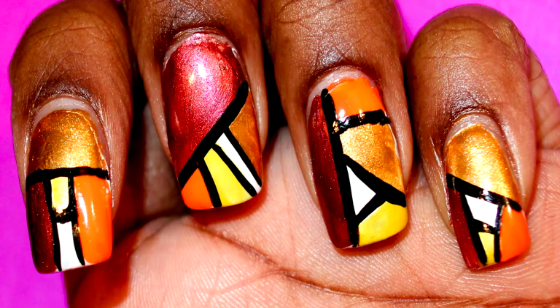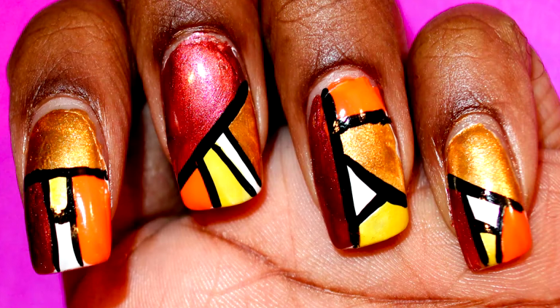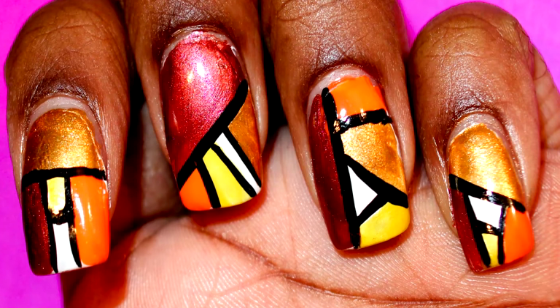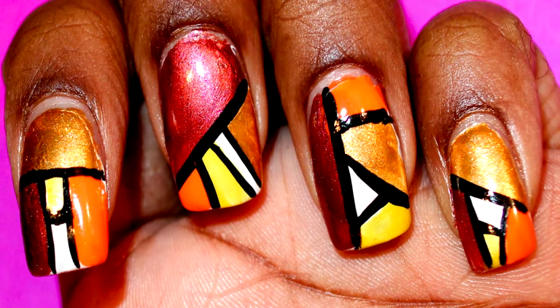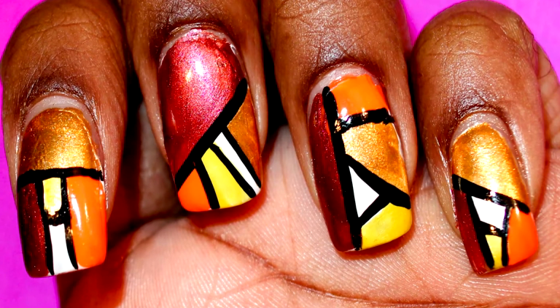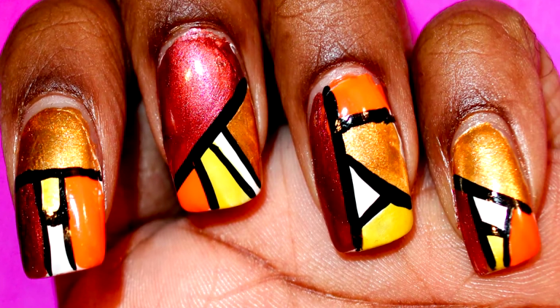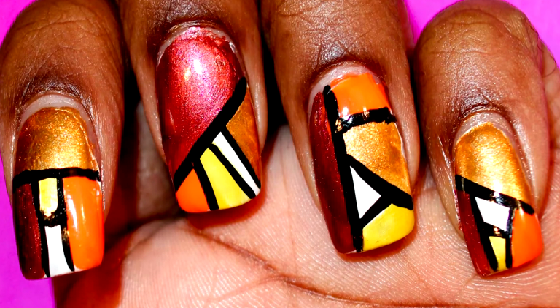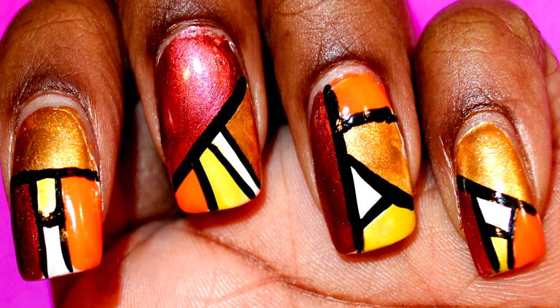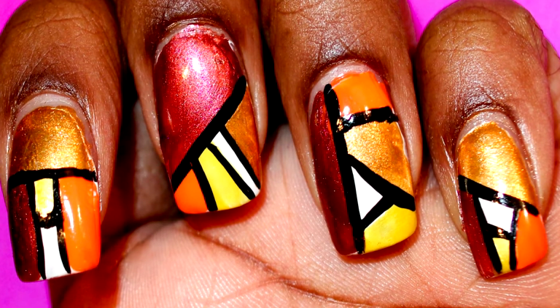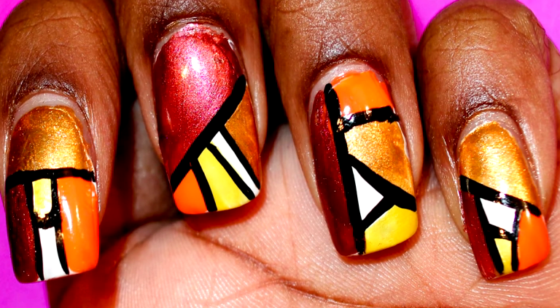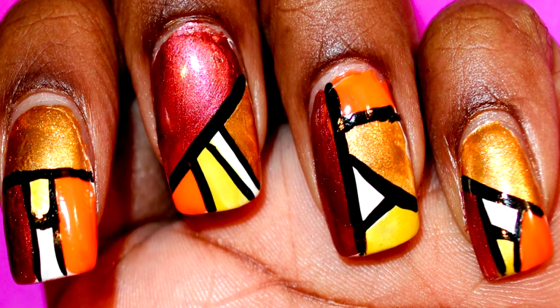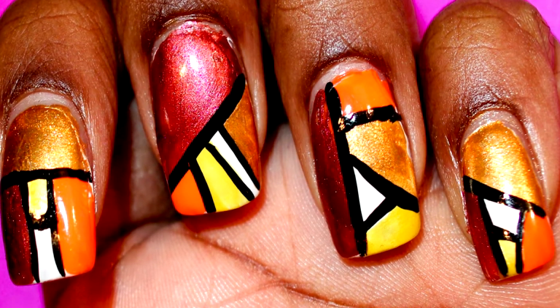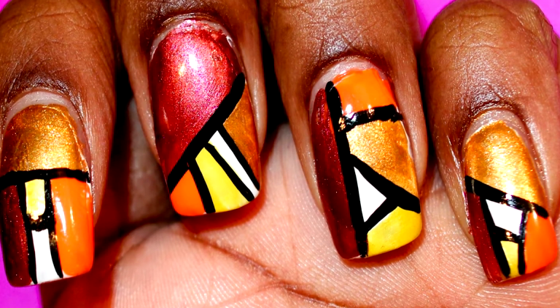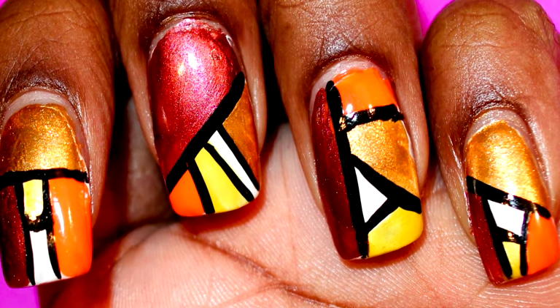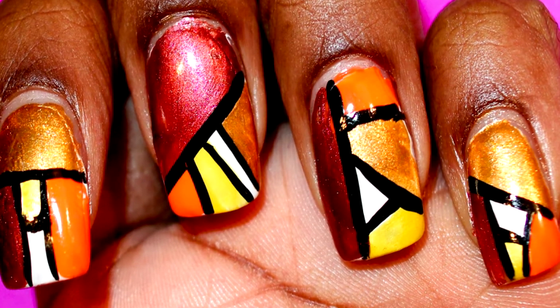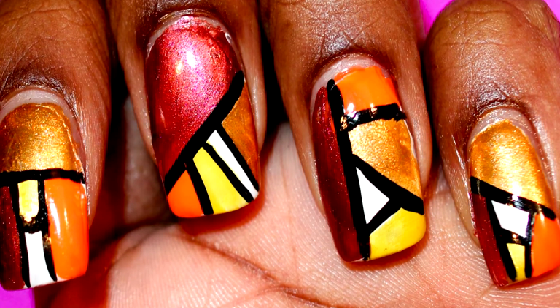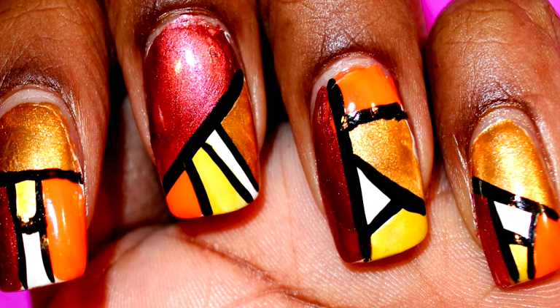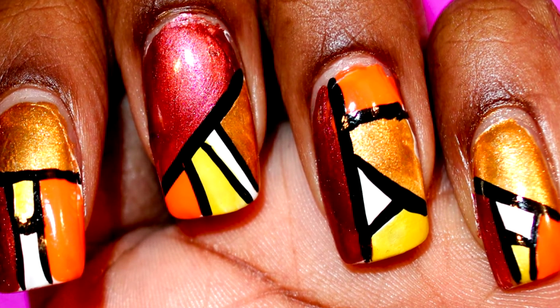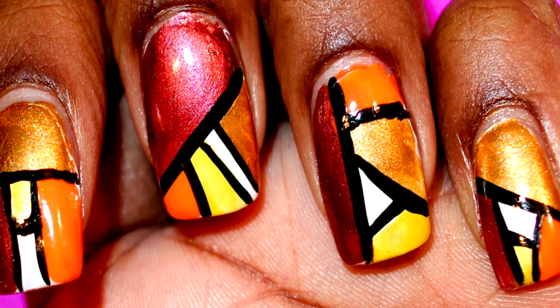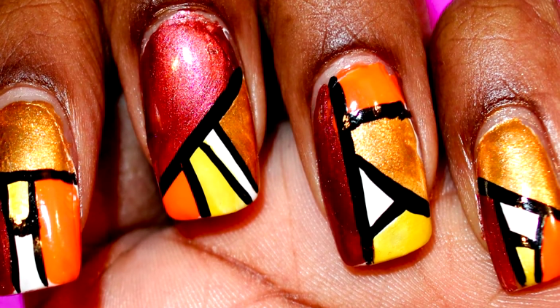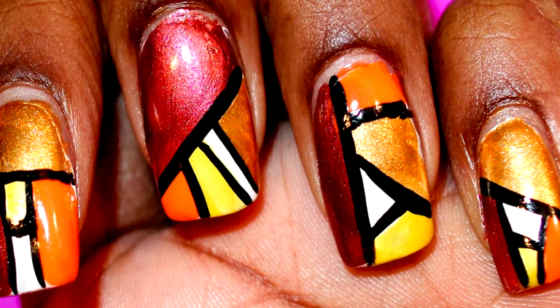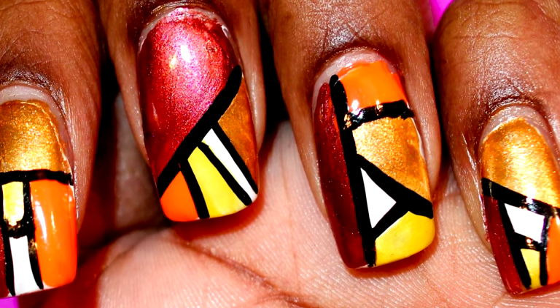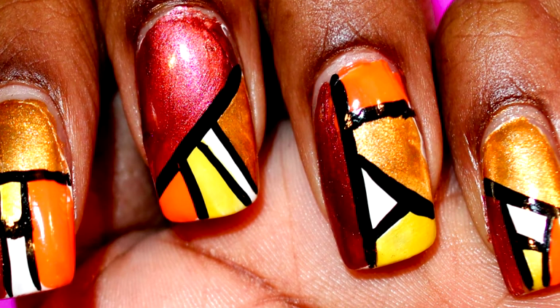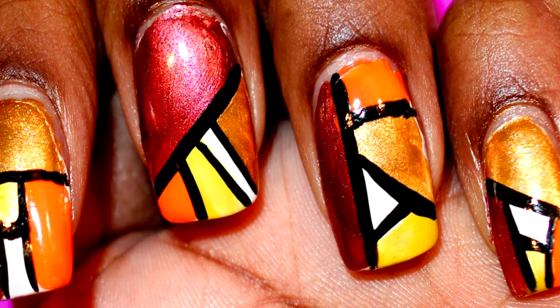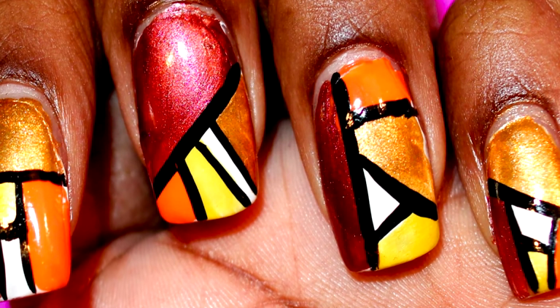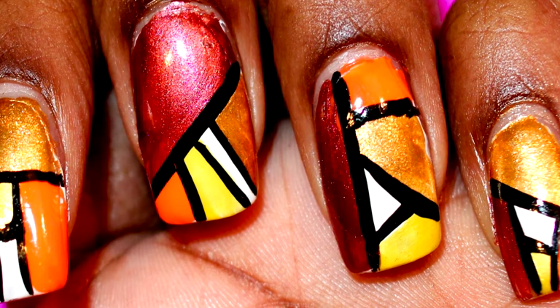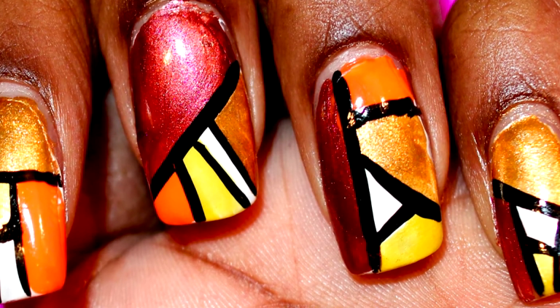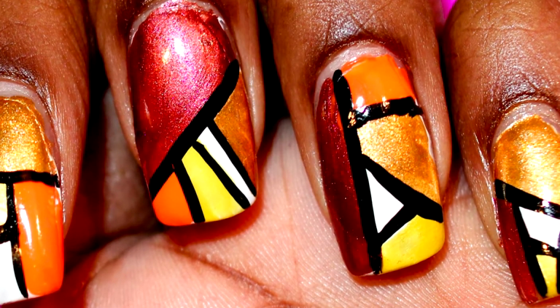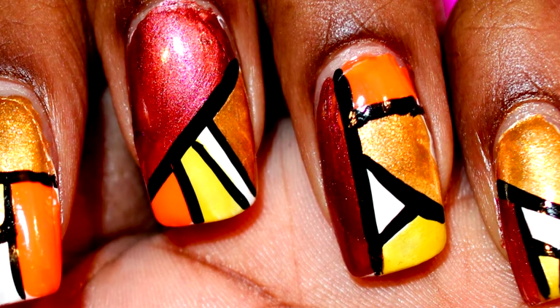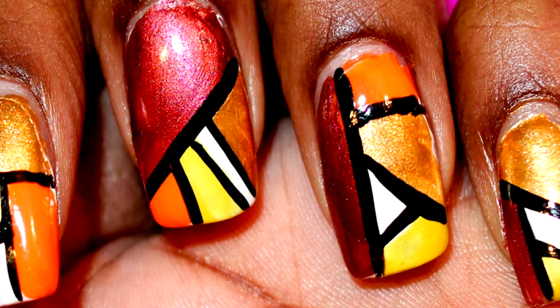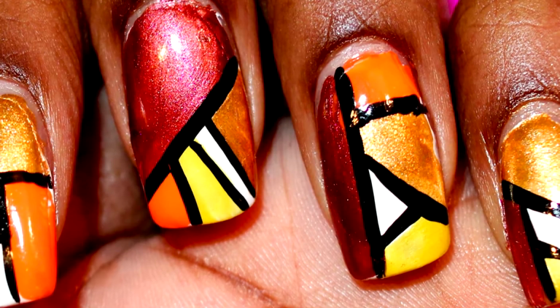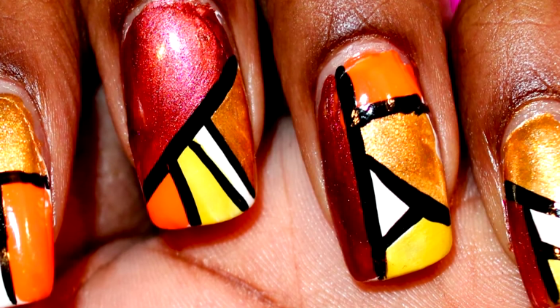Hi Dolls! Join me in creating this simple yet striking Thanksgiving nail art.